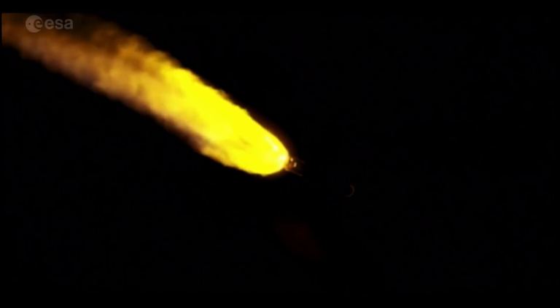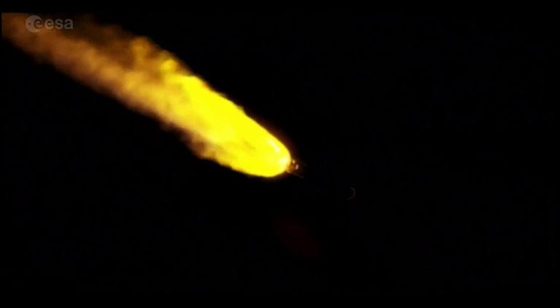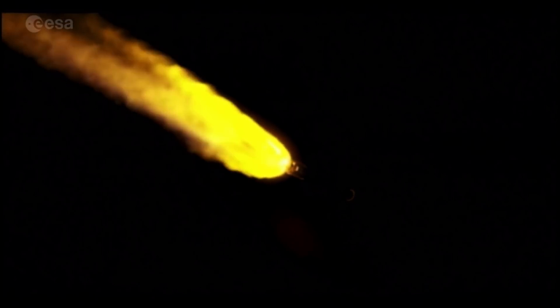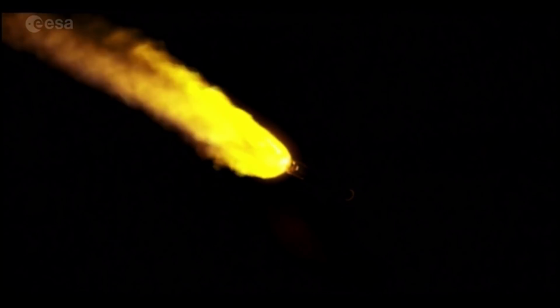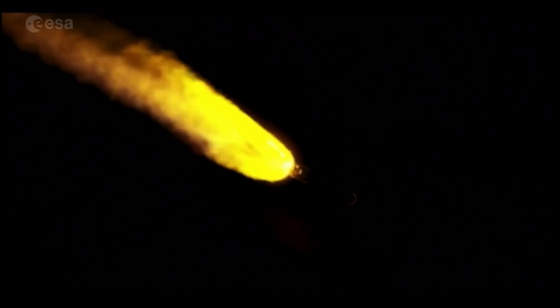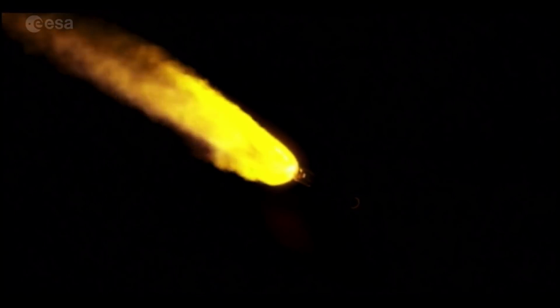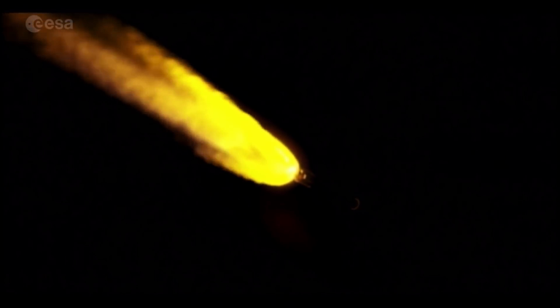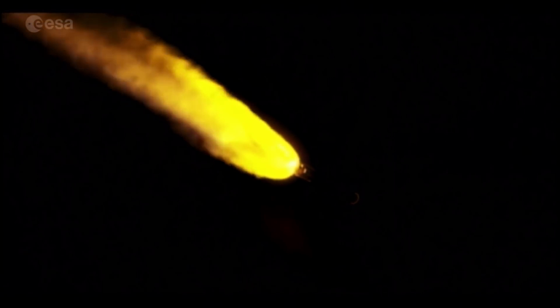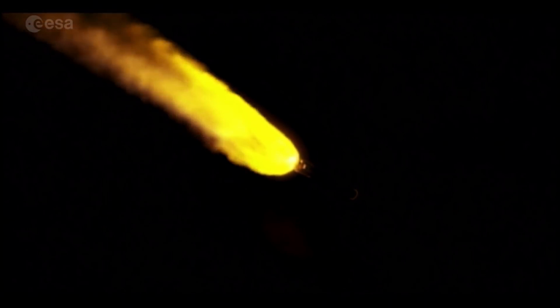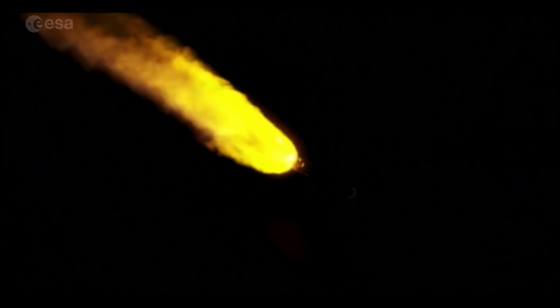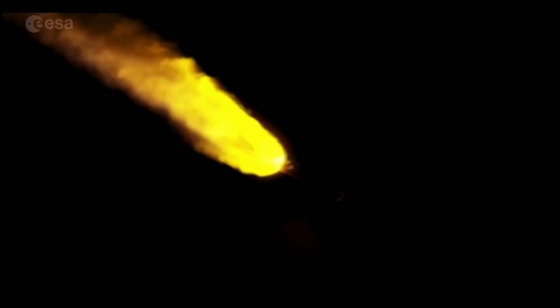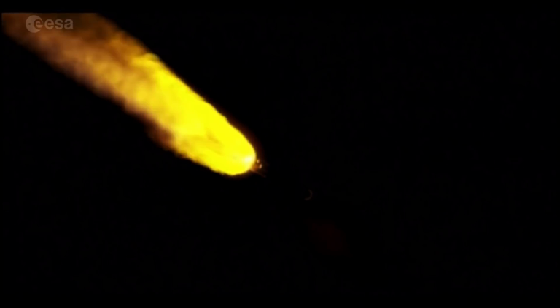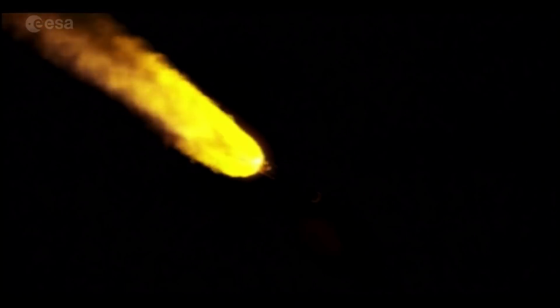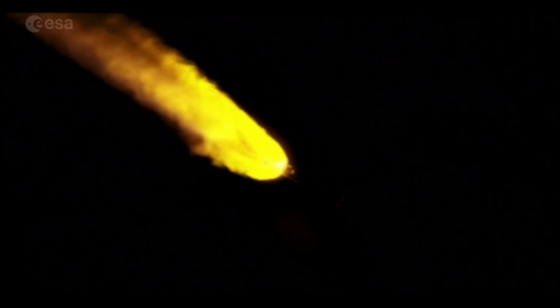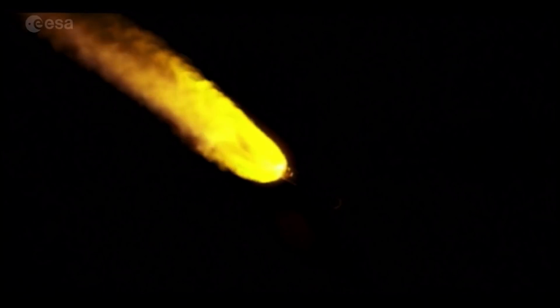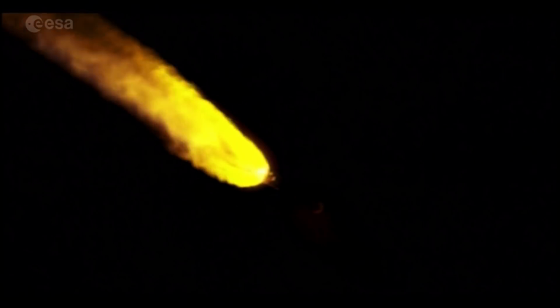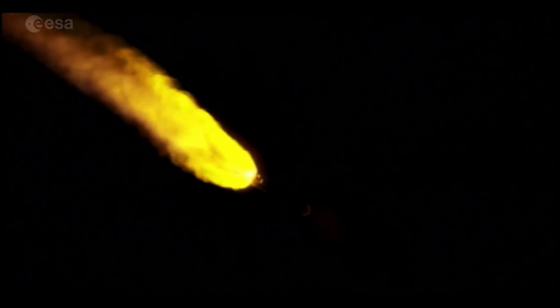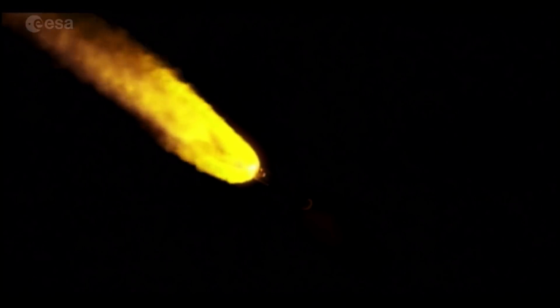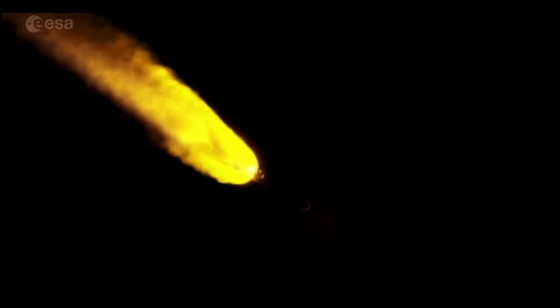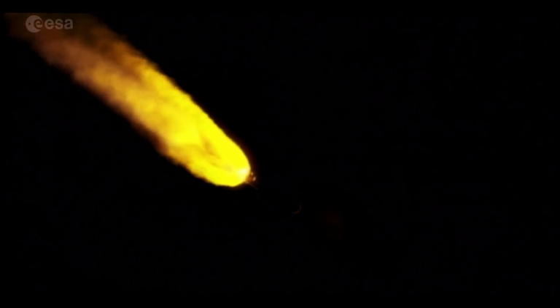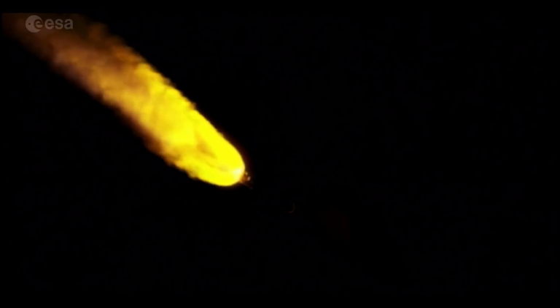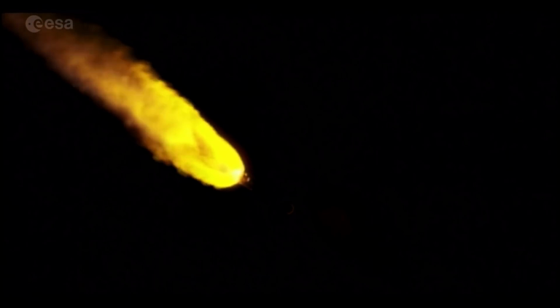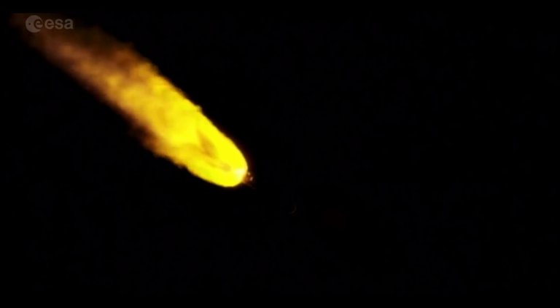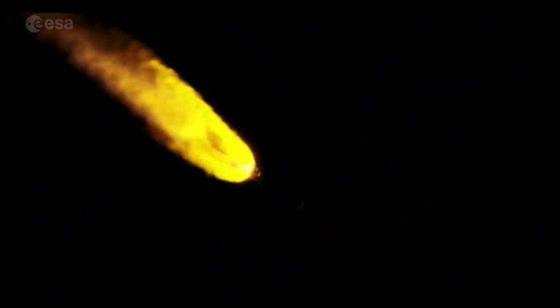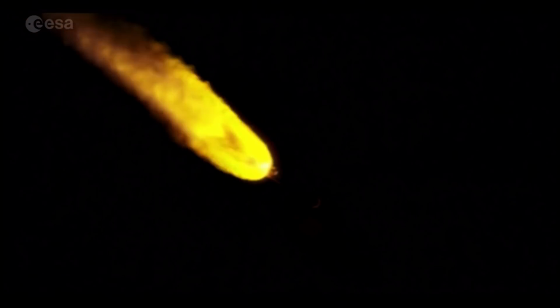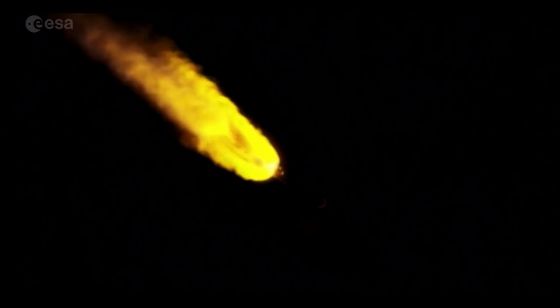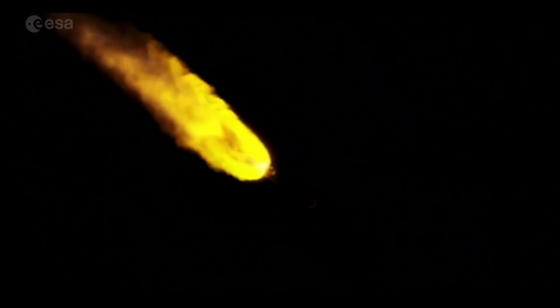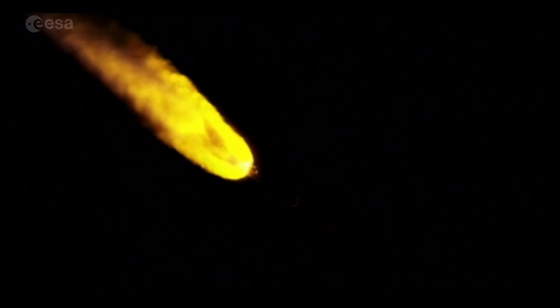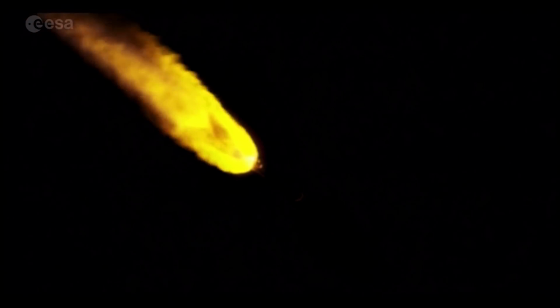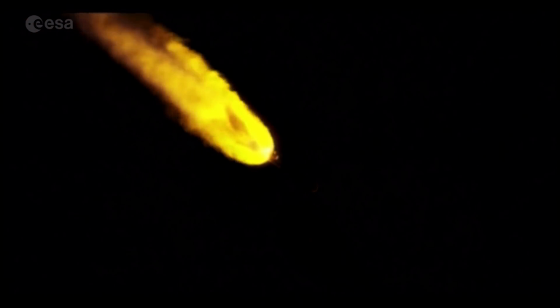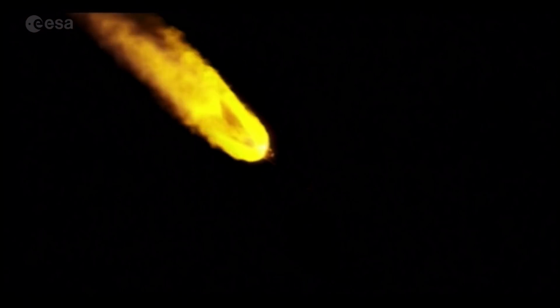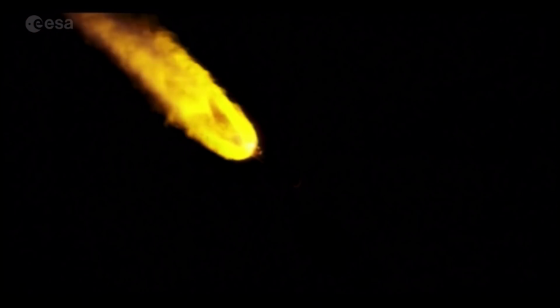Now 1 minute 45 seconds into flight. RD-180 continues to perform well at full thrust. Pump speeds and injector pressures look good.